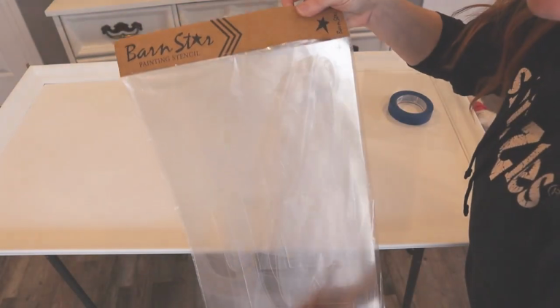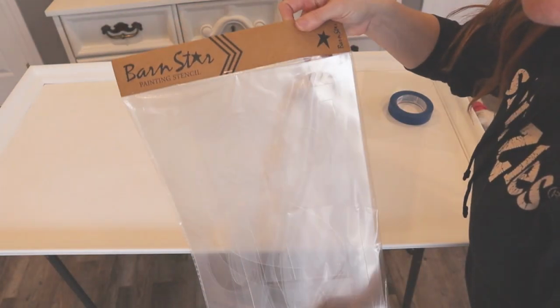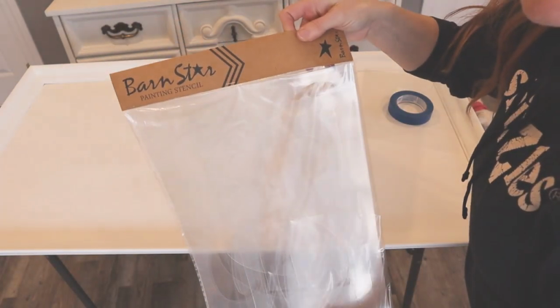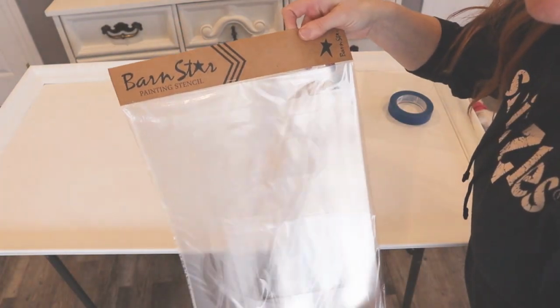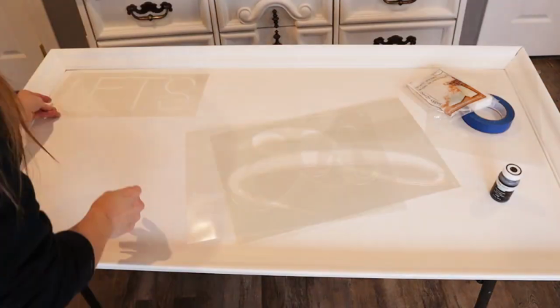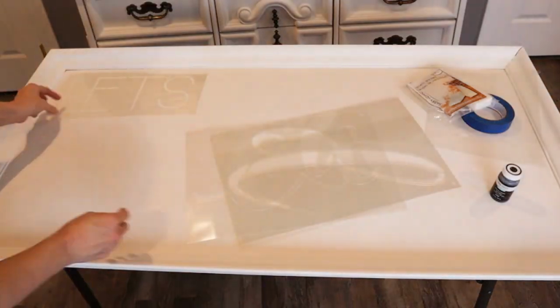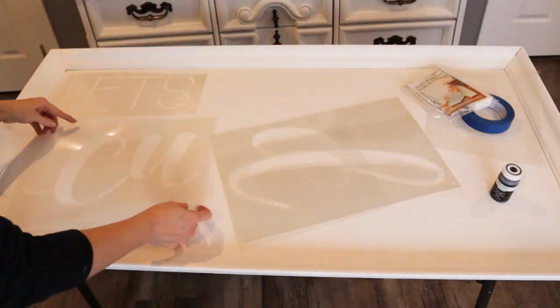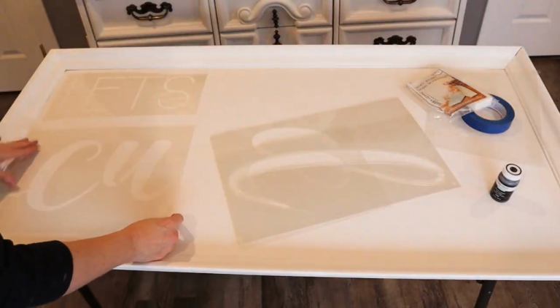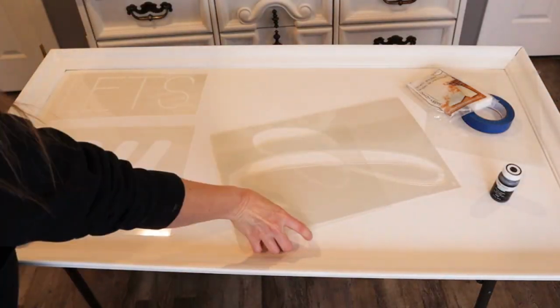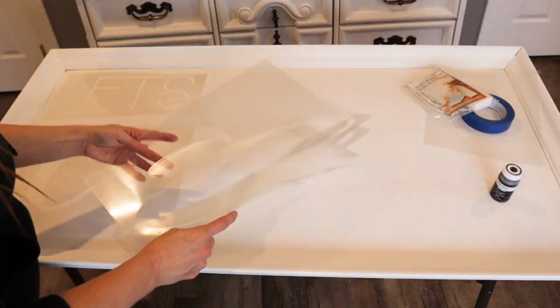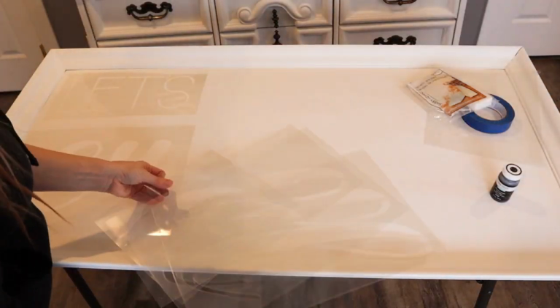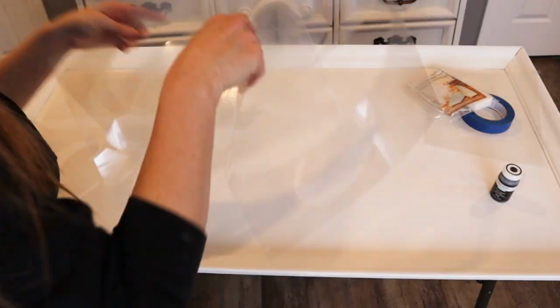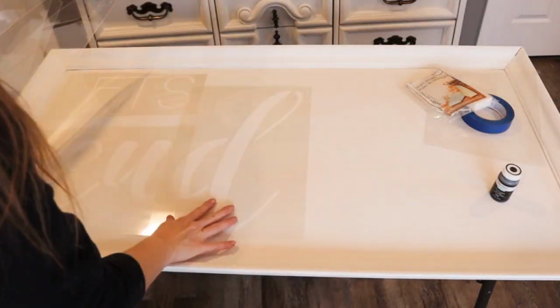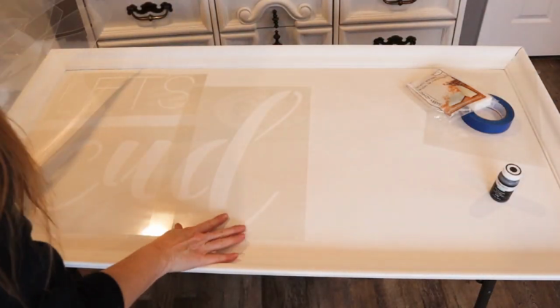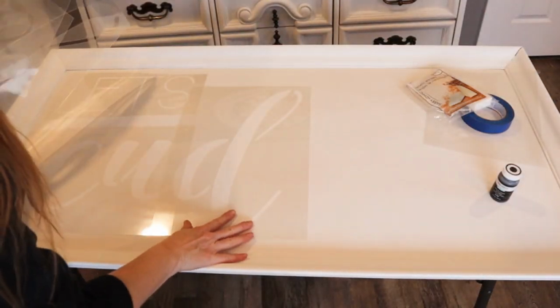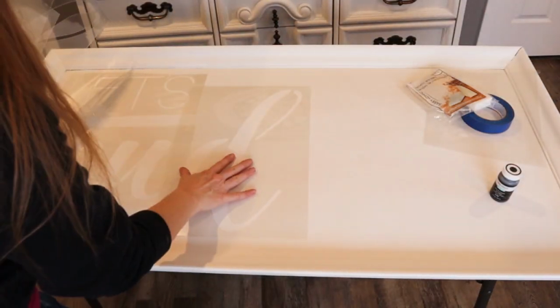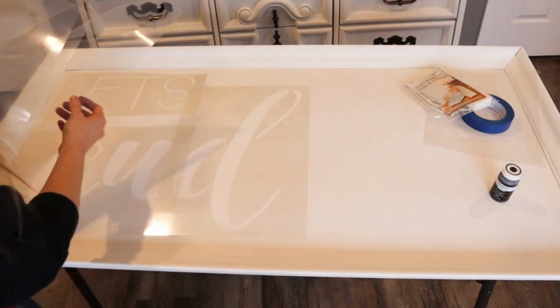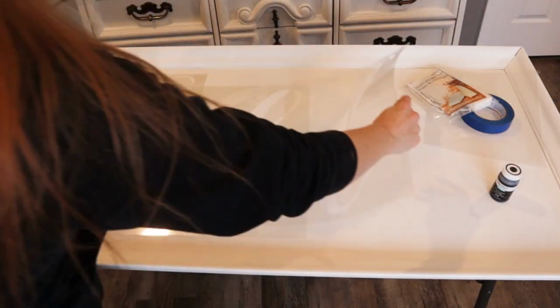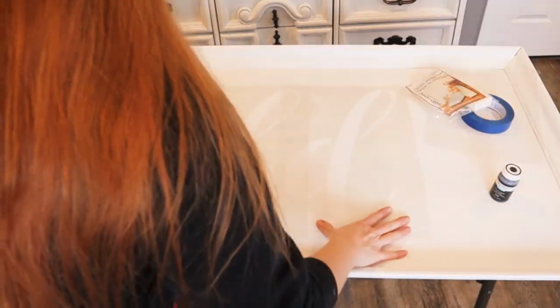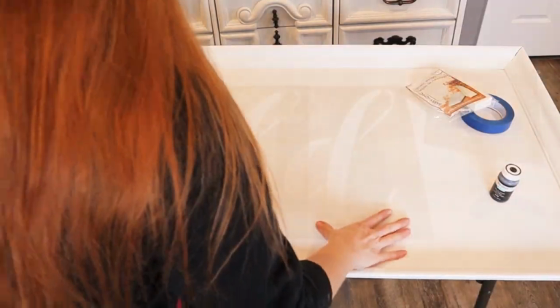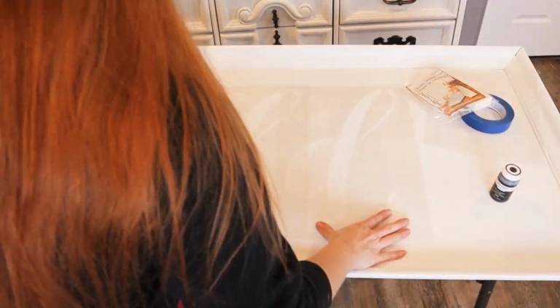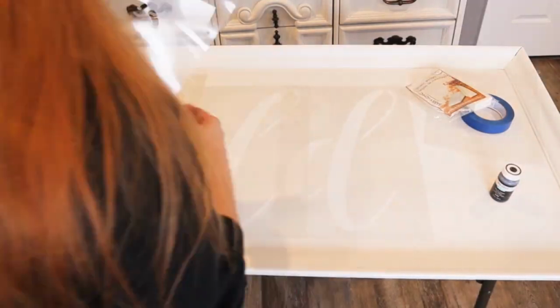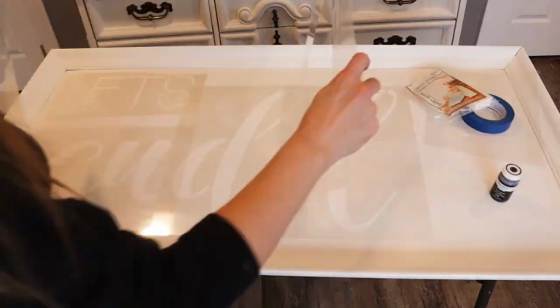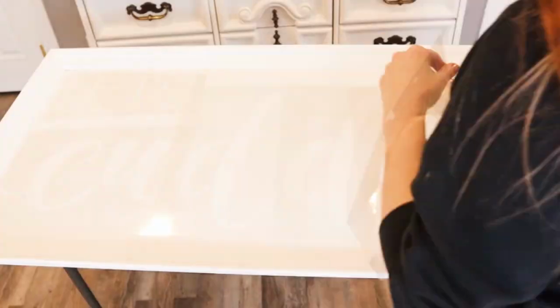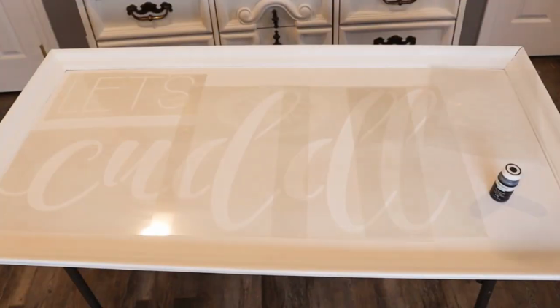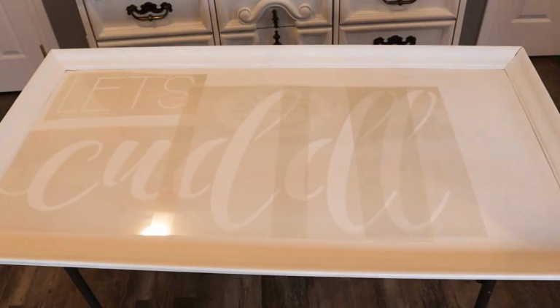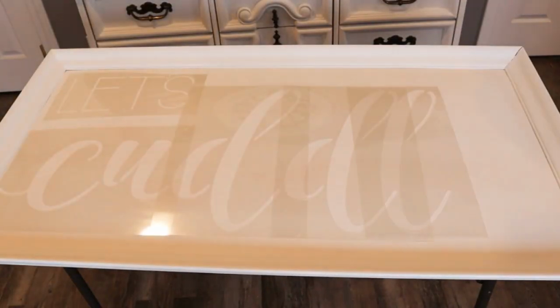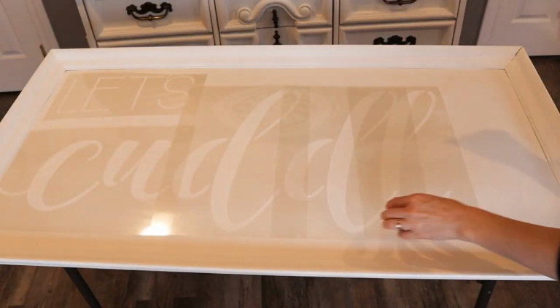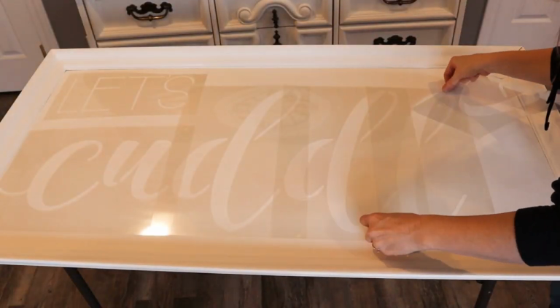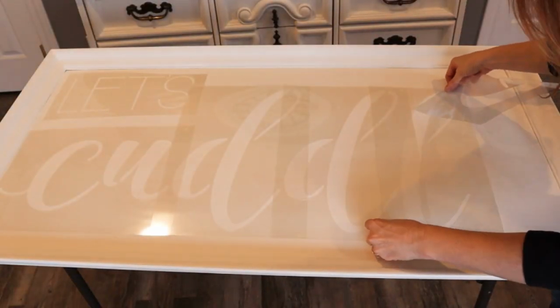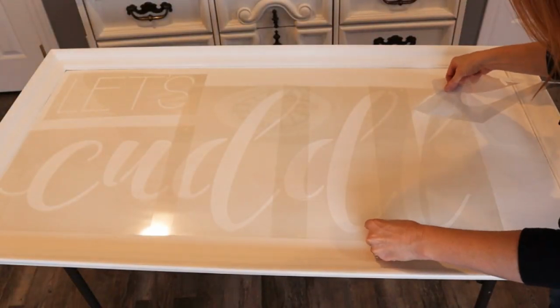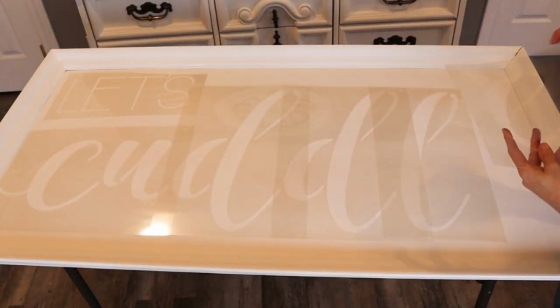Now it's time to open up the stencil and lay out the pieces to find out where everything's going to go.